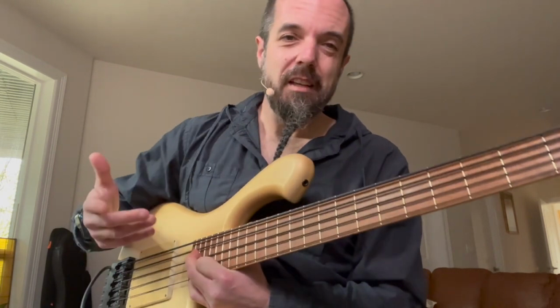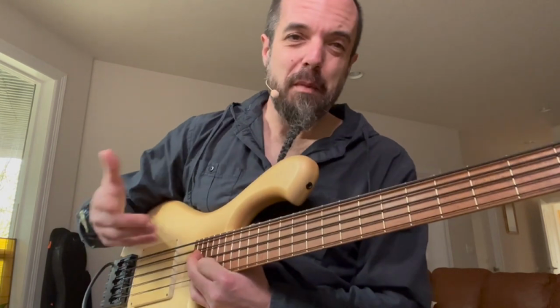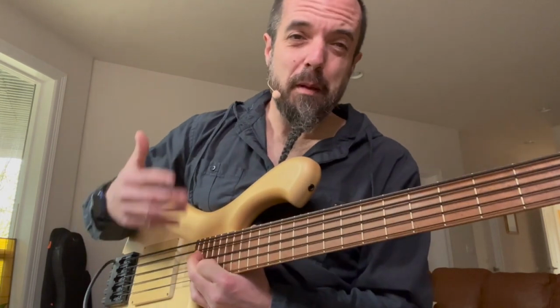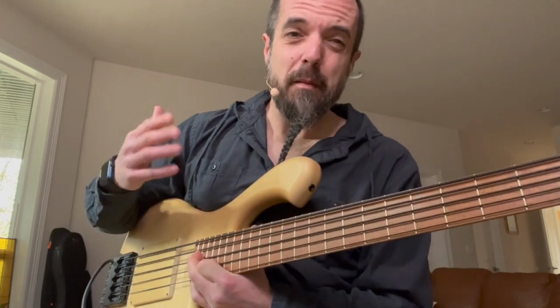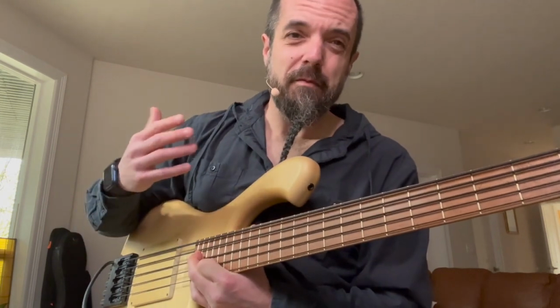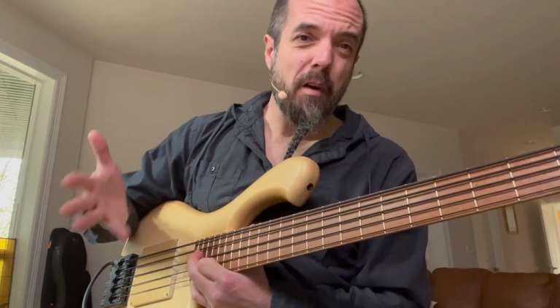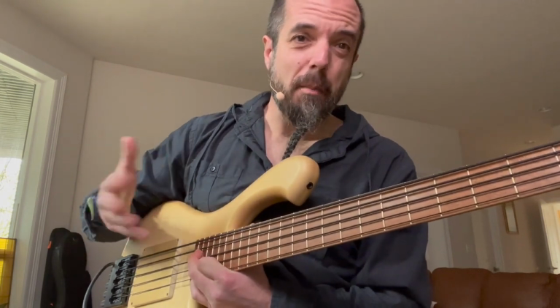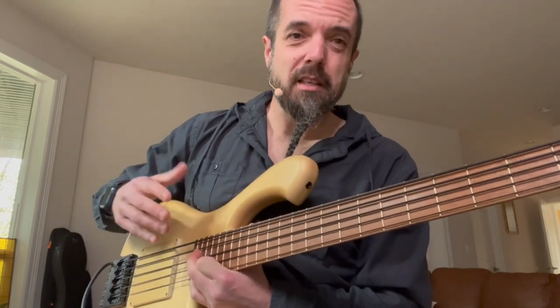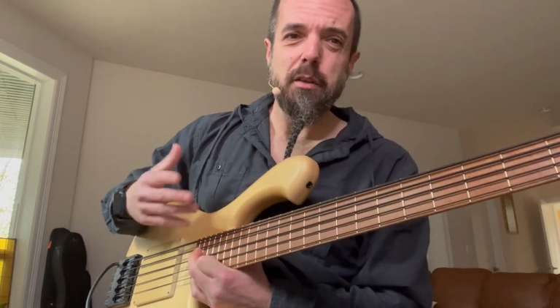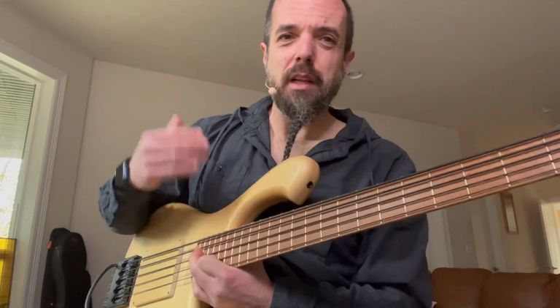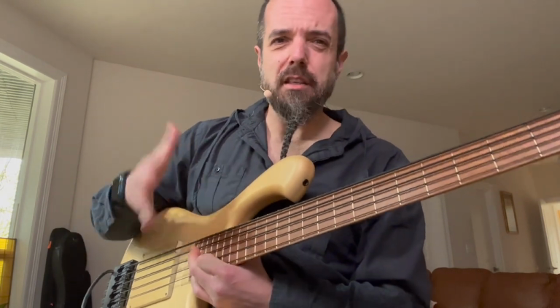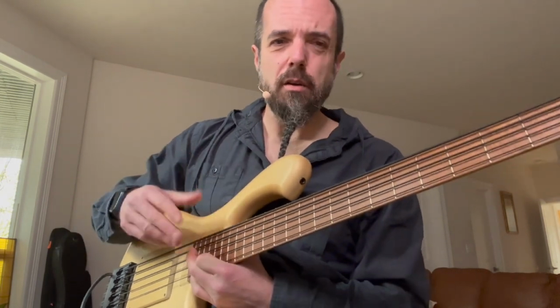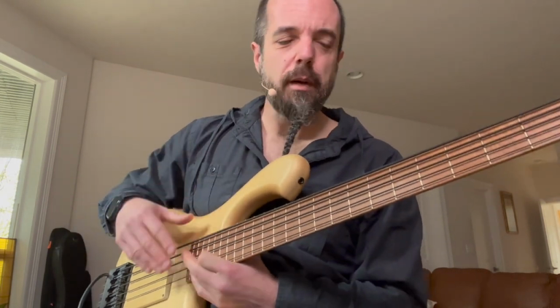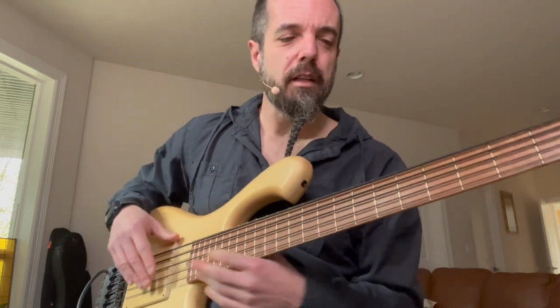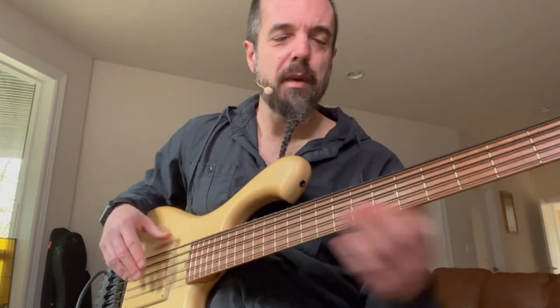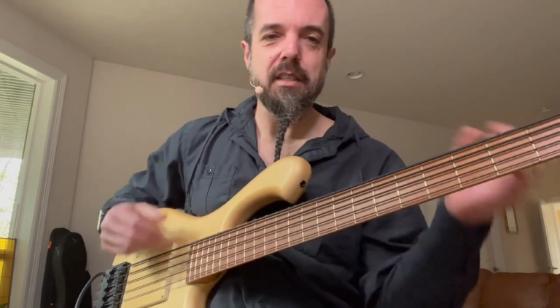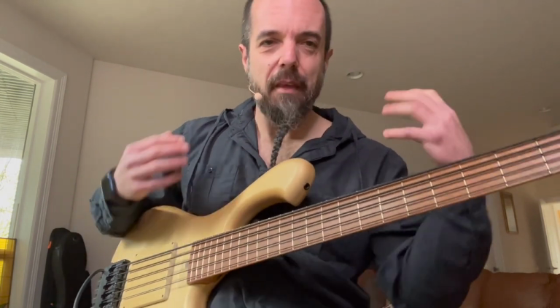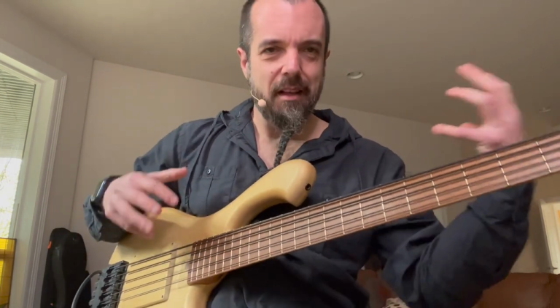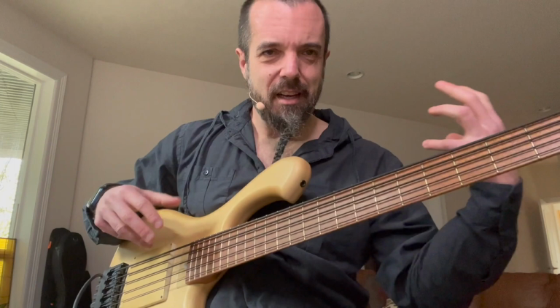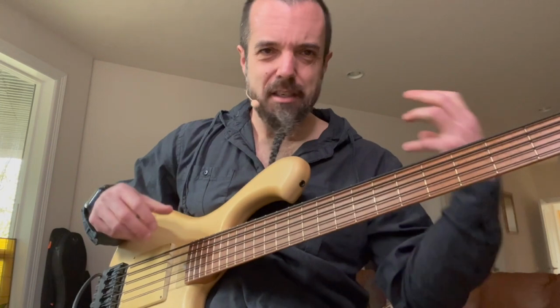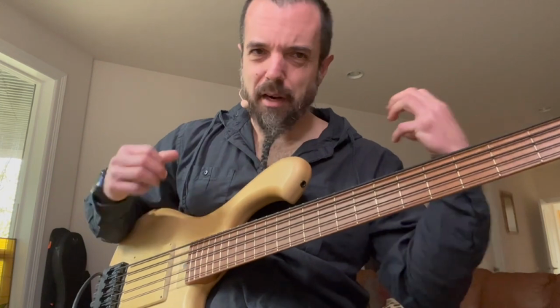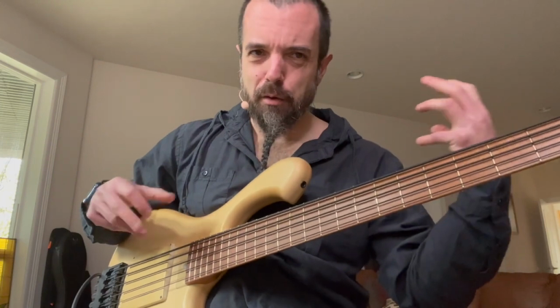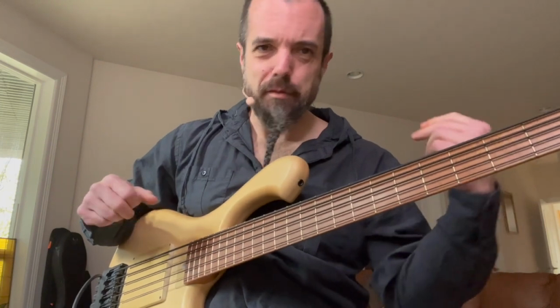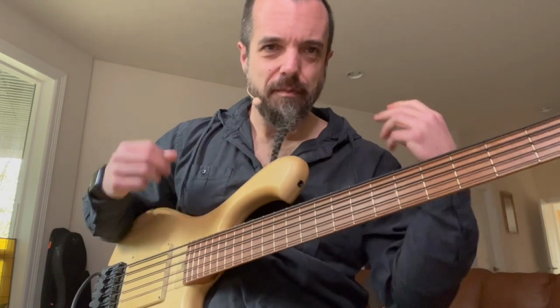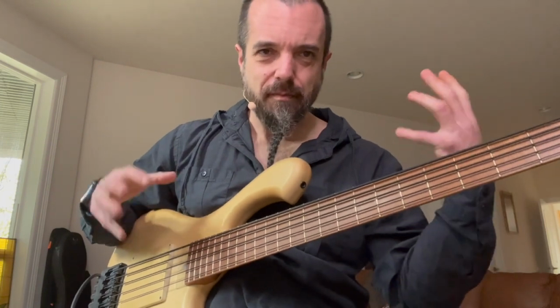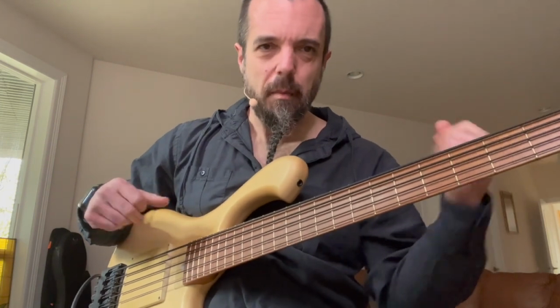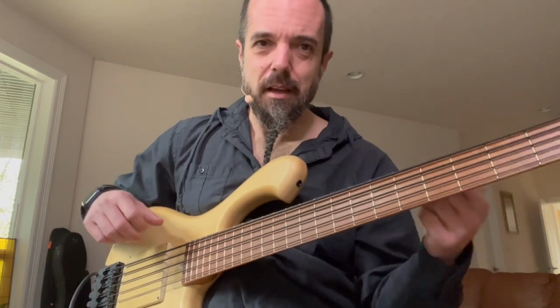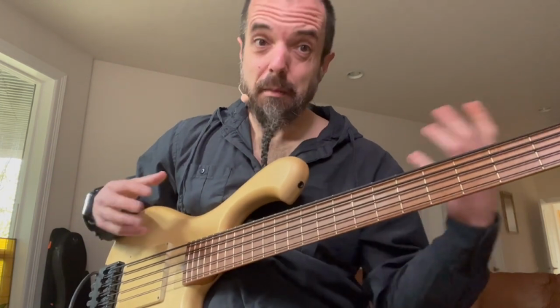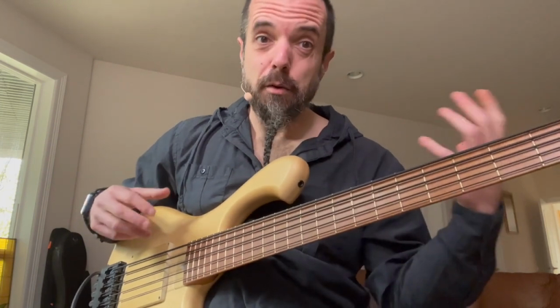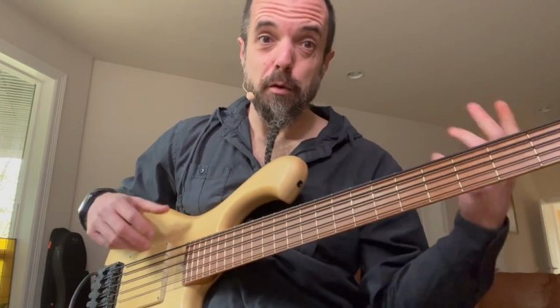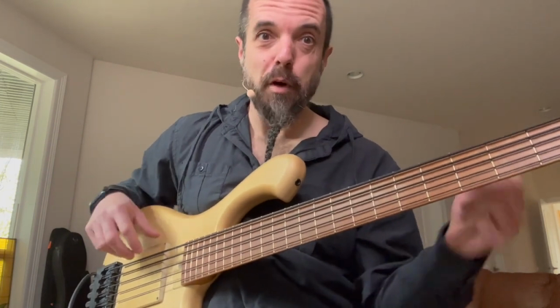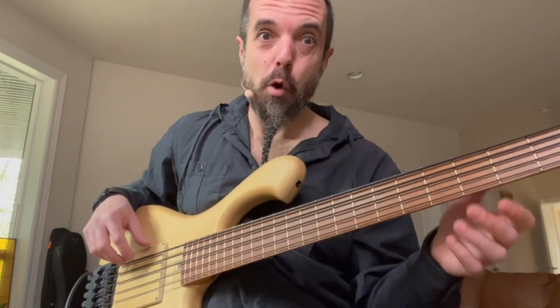It's mainly my funk box. I don't do a lot of soloing on this bass — it's kind of just my groove, my new groove home.